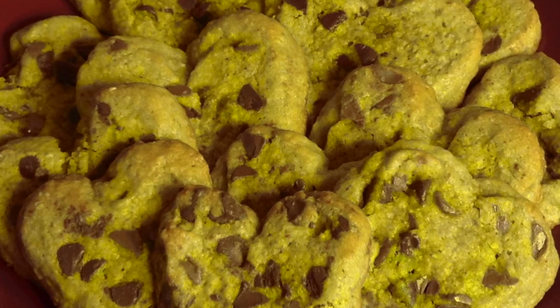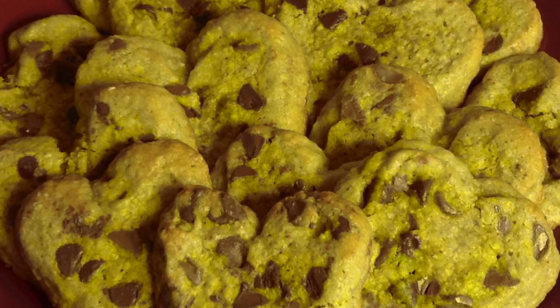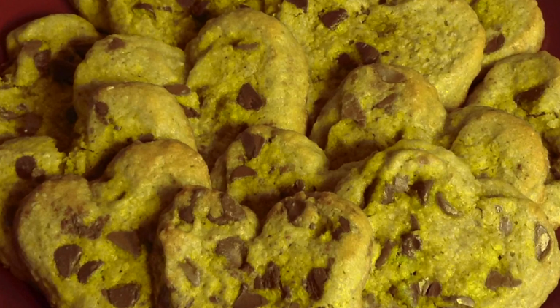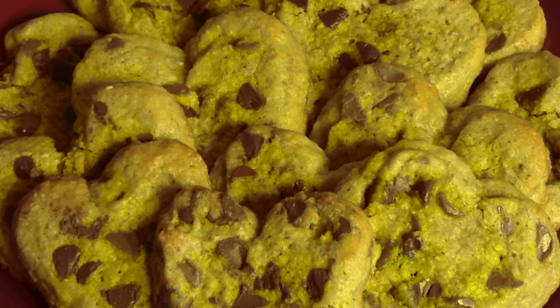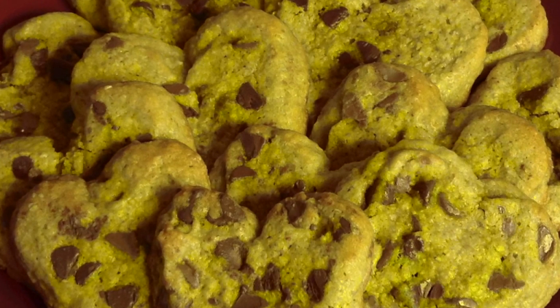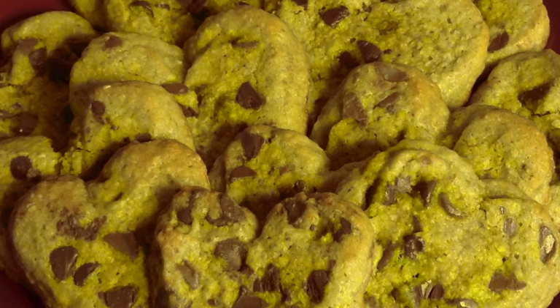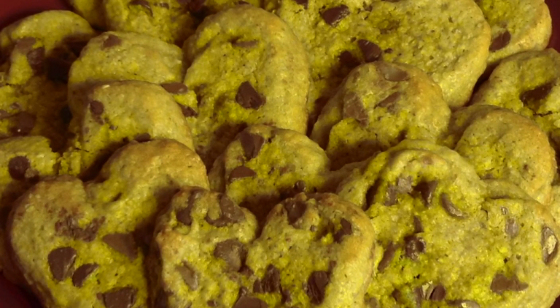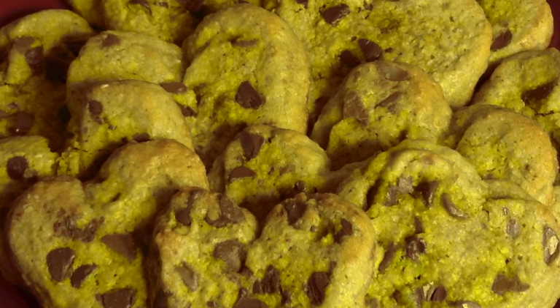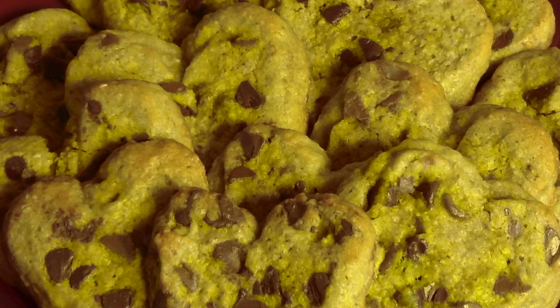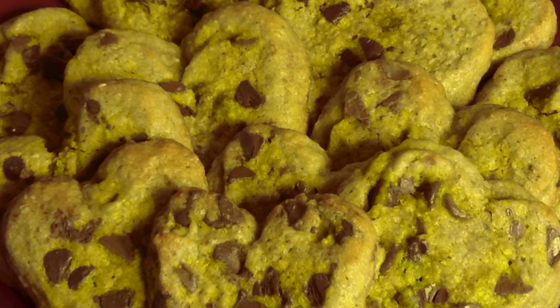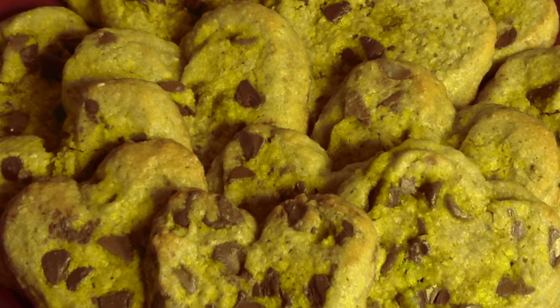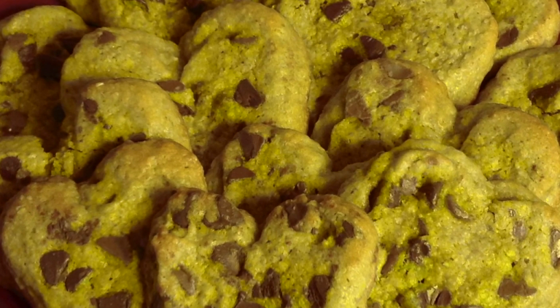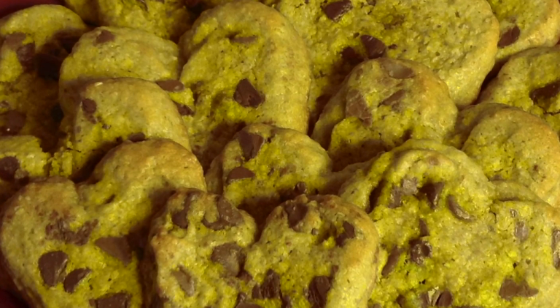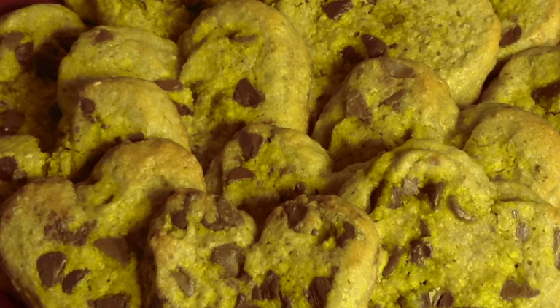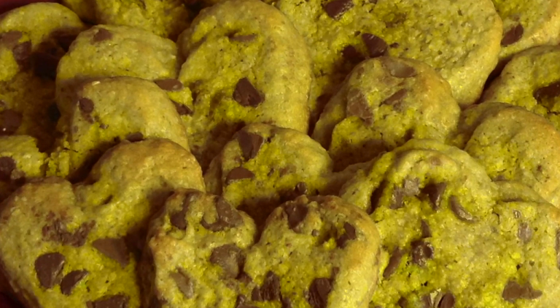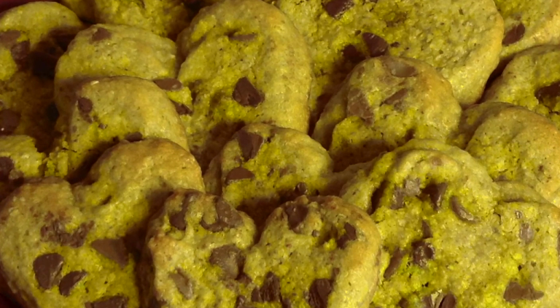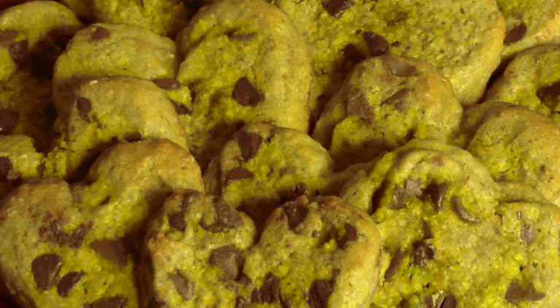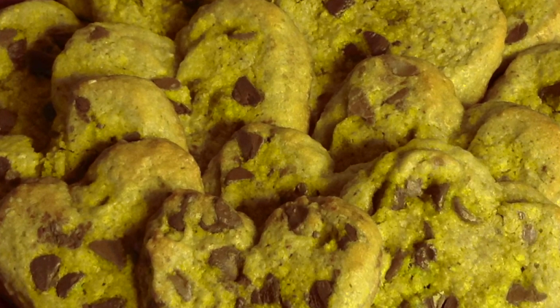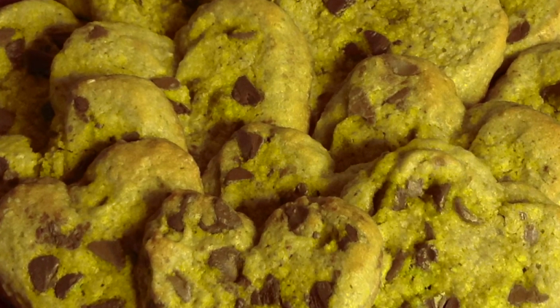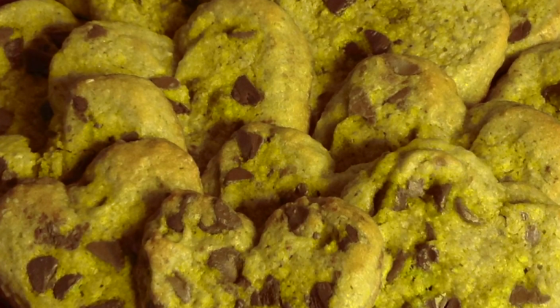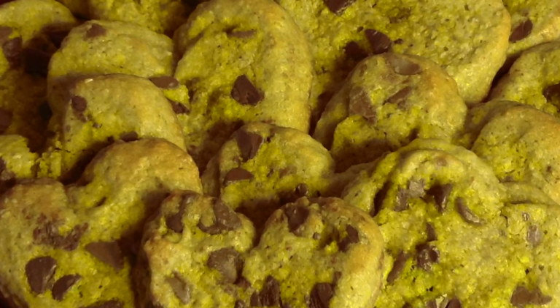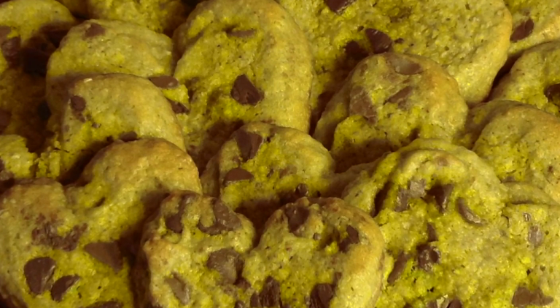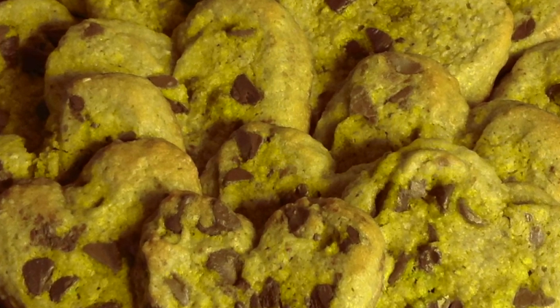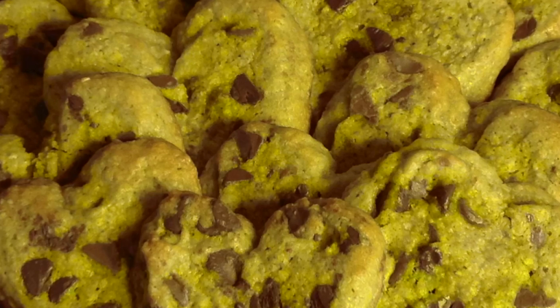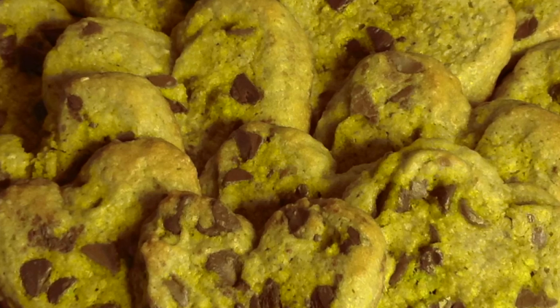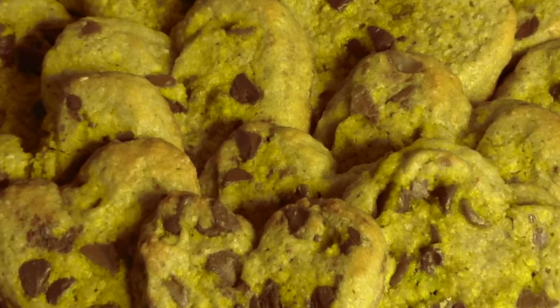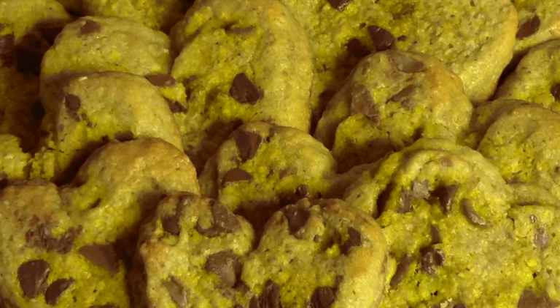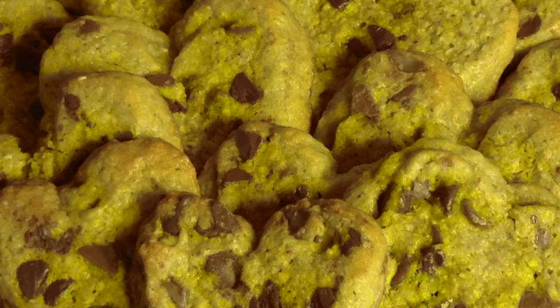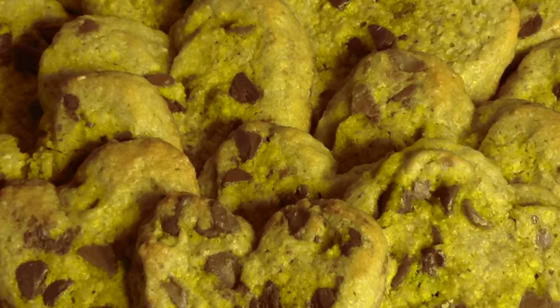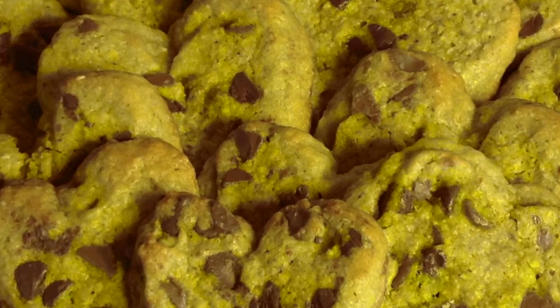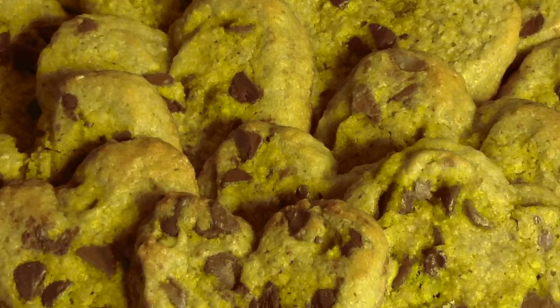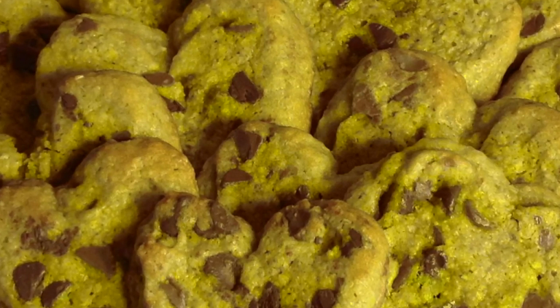See you at the end for a few tips to make your cookies turn out even better than mine. Let's go ahead and get right into the video.